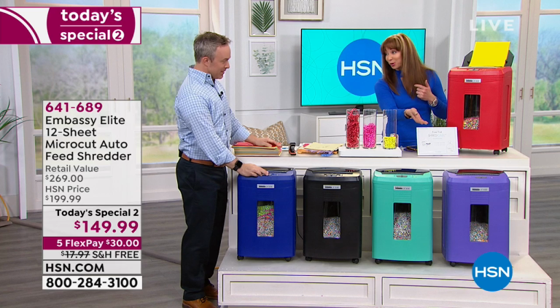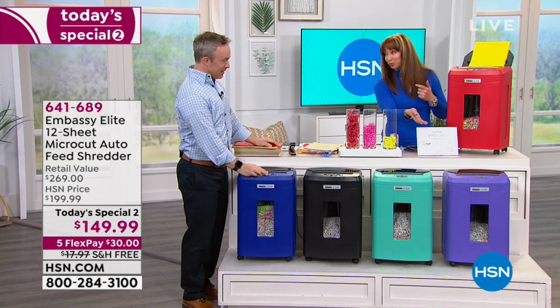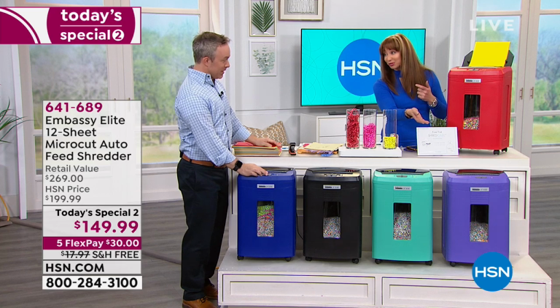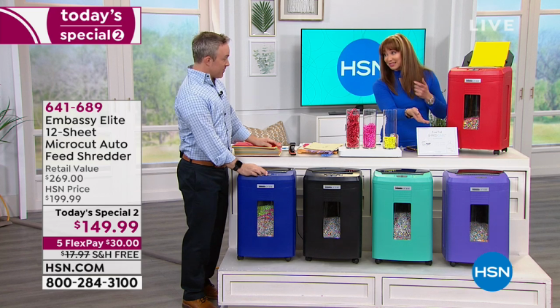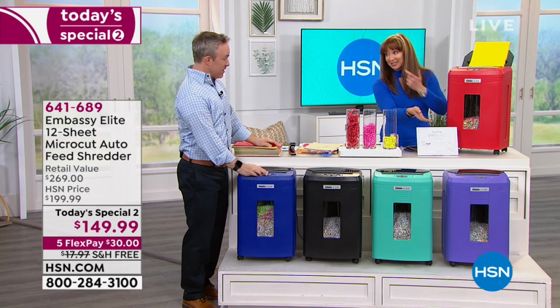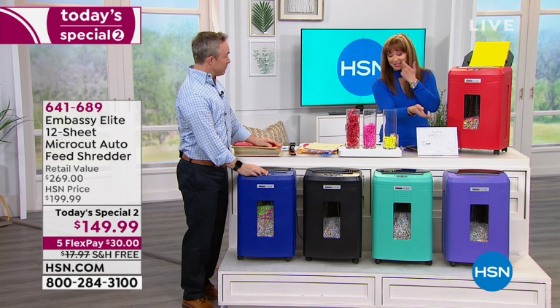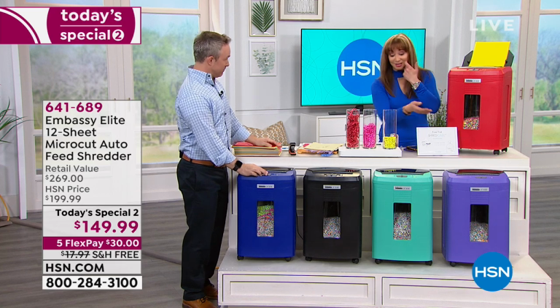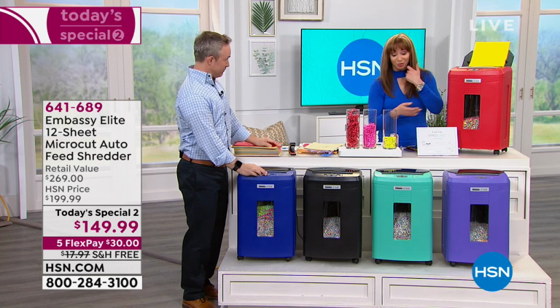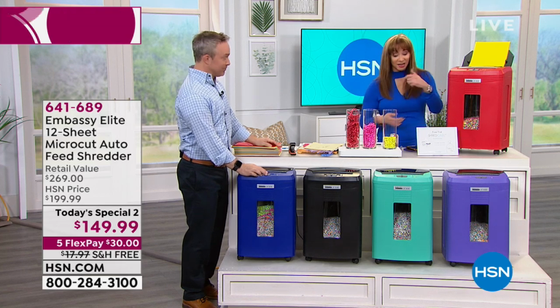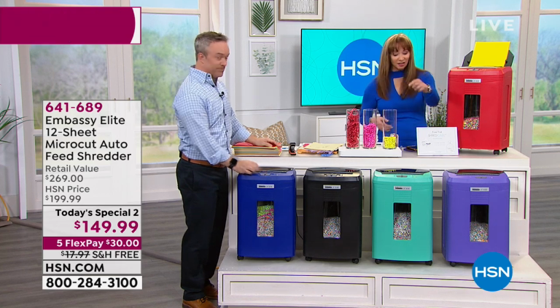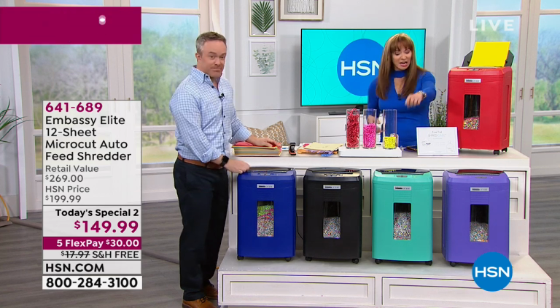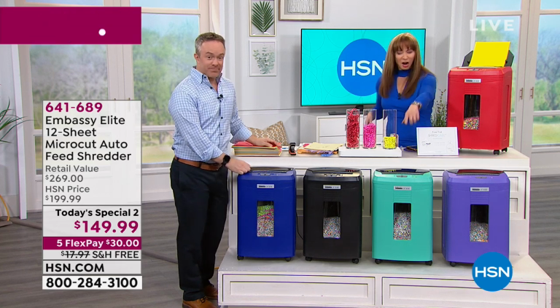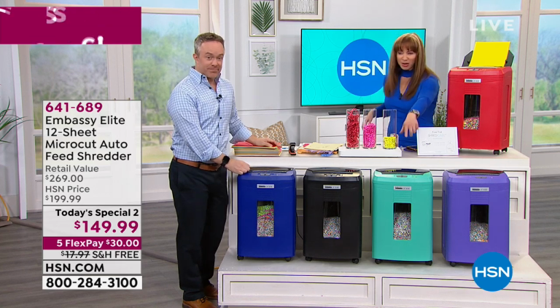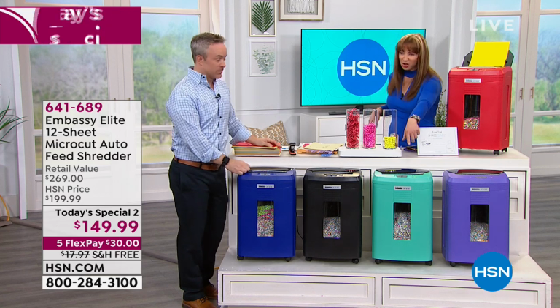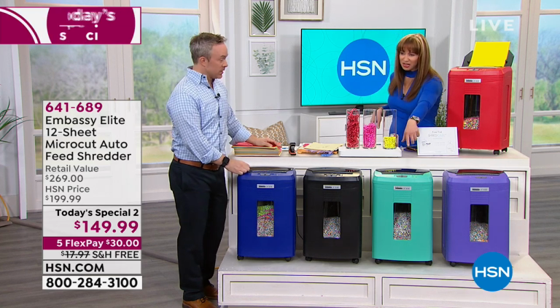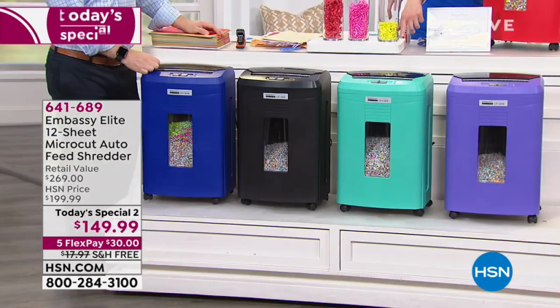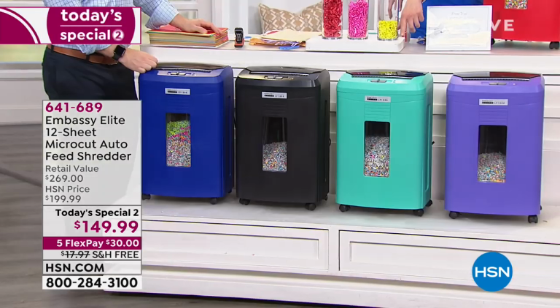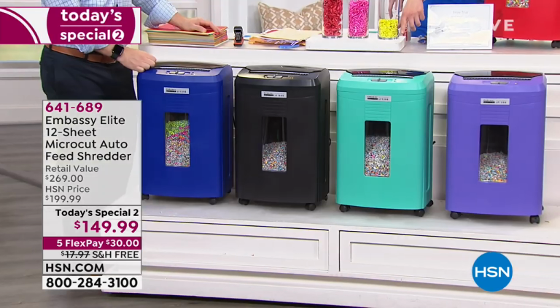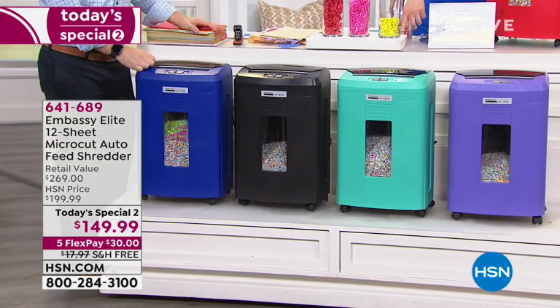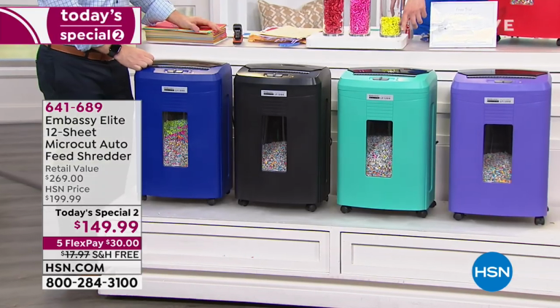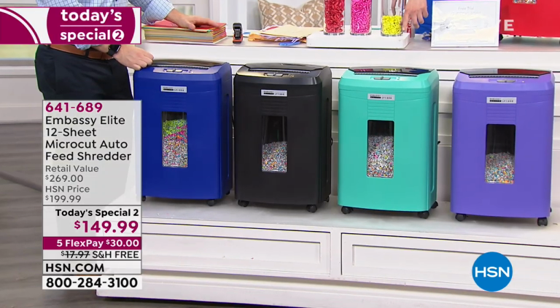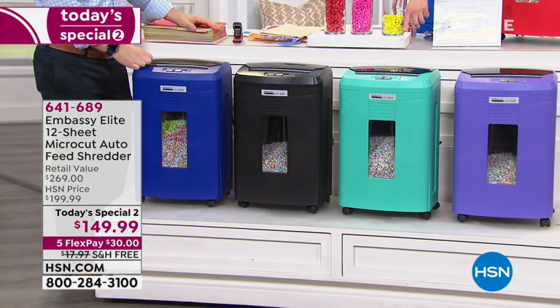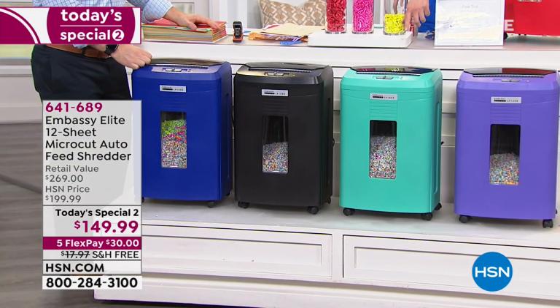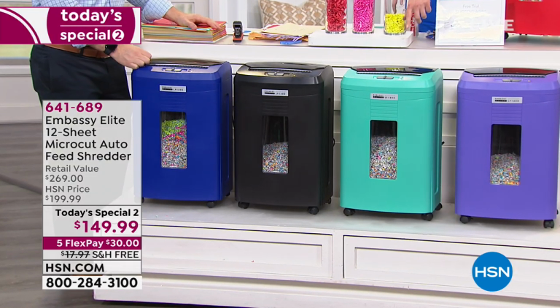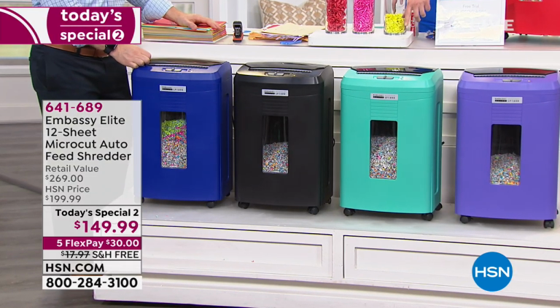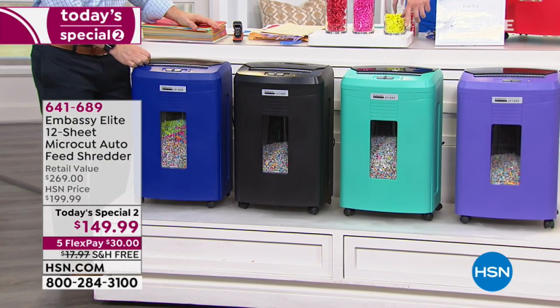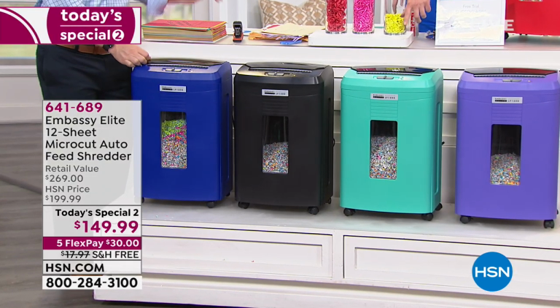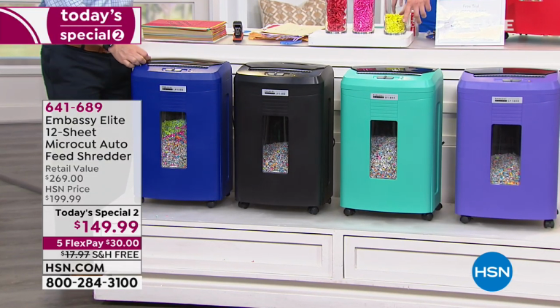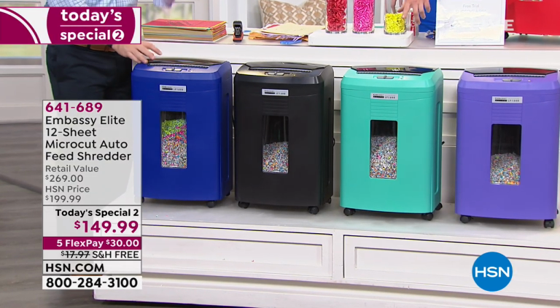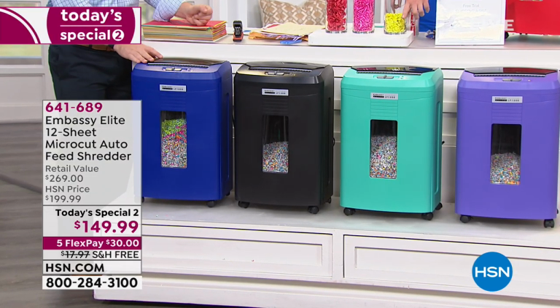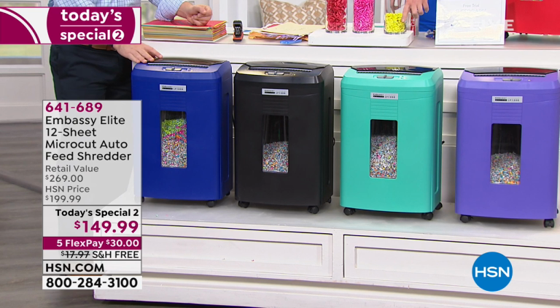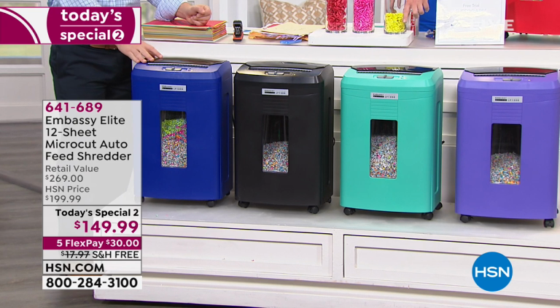Purple, that's a great color. Are we calling that turquoise or aqua? Aren't we fancy?